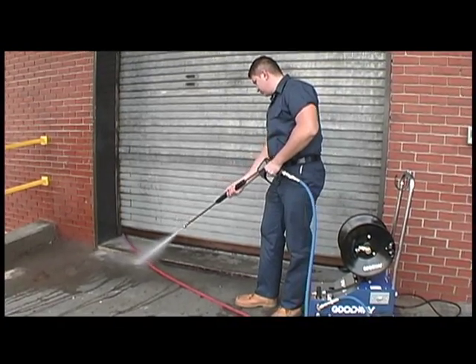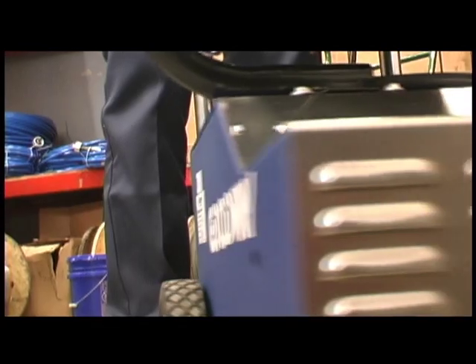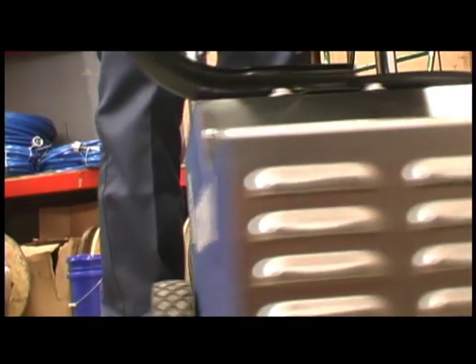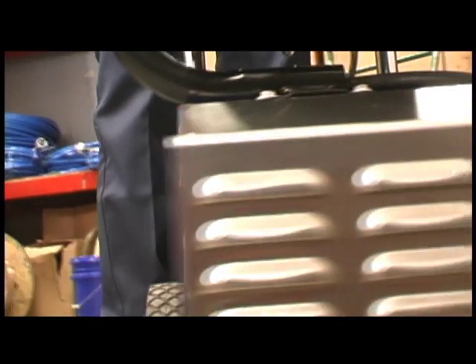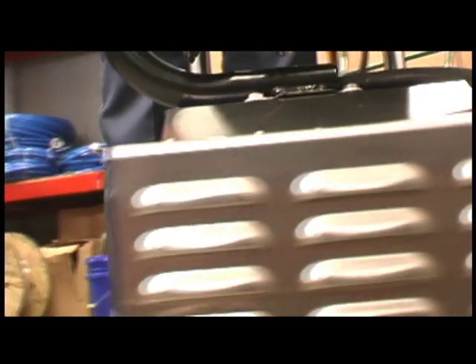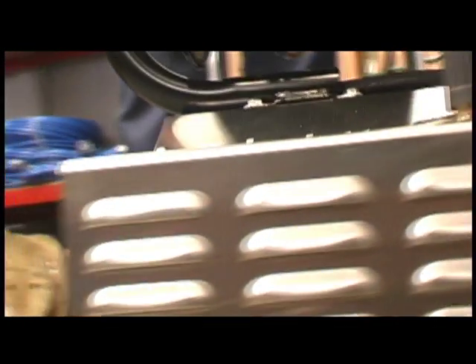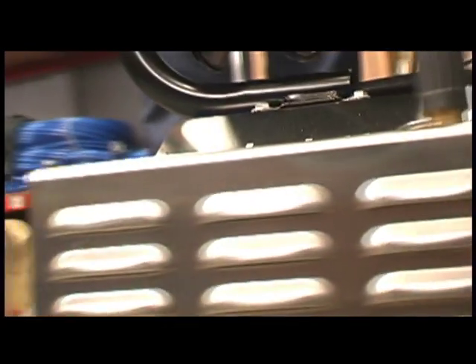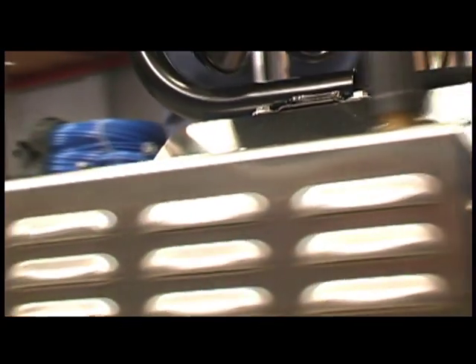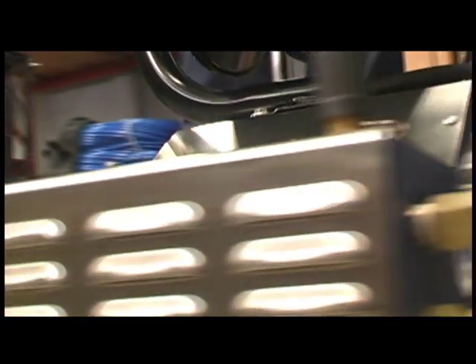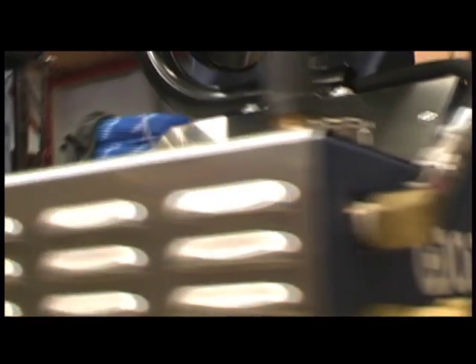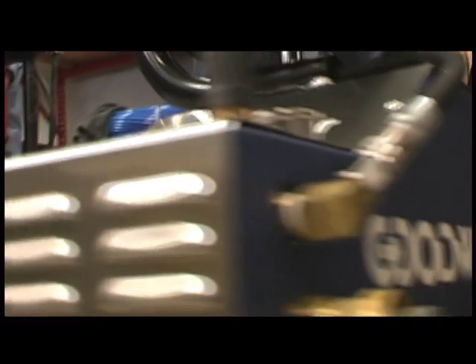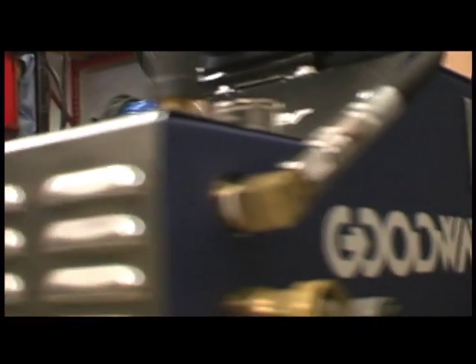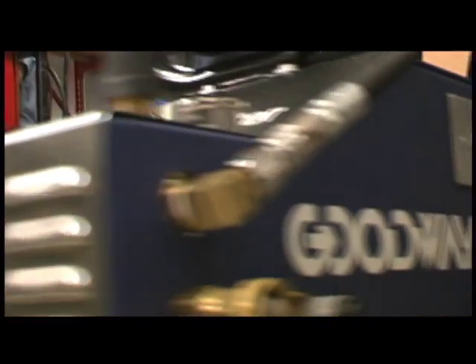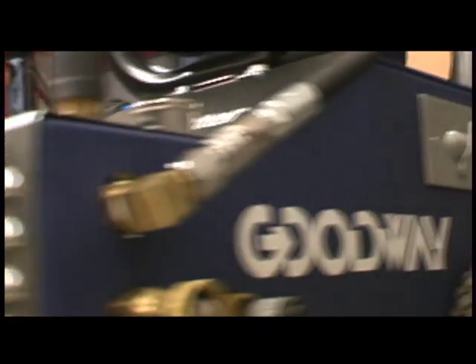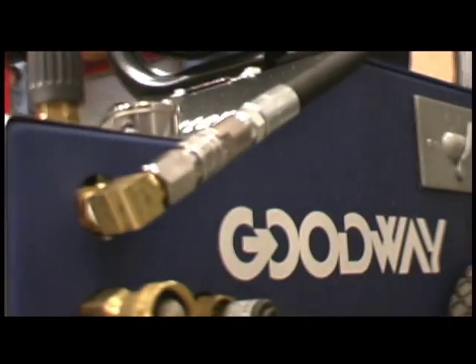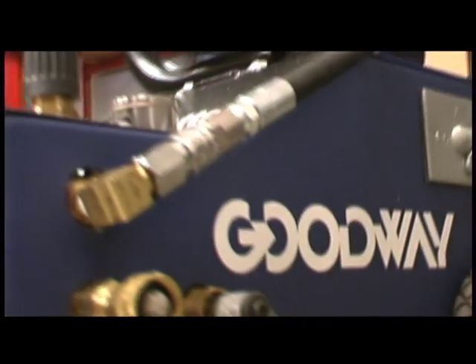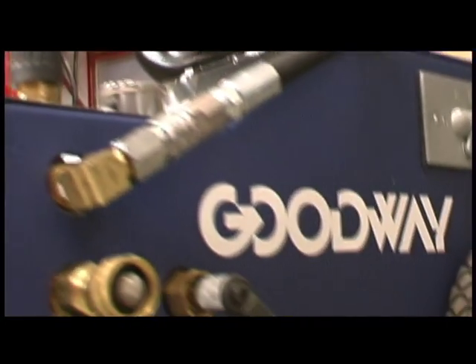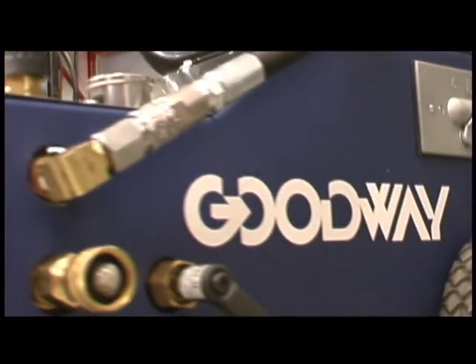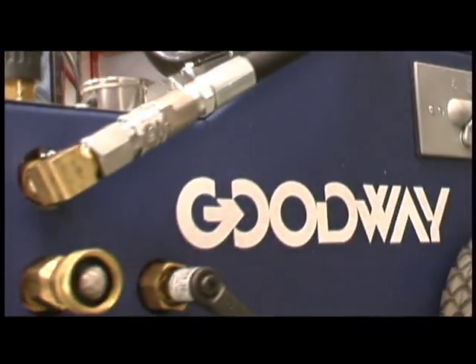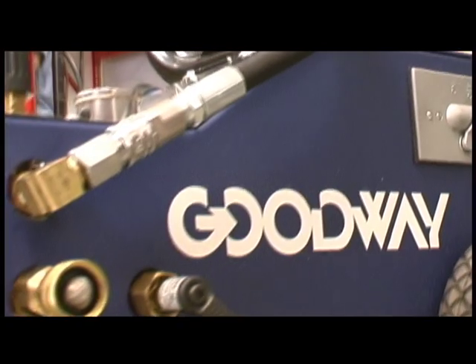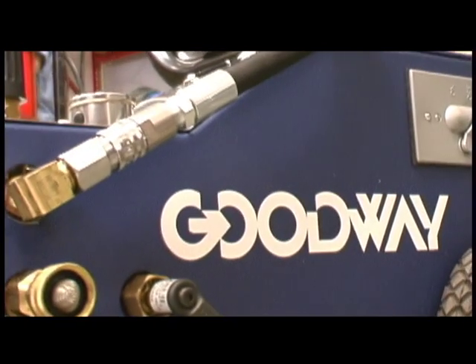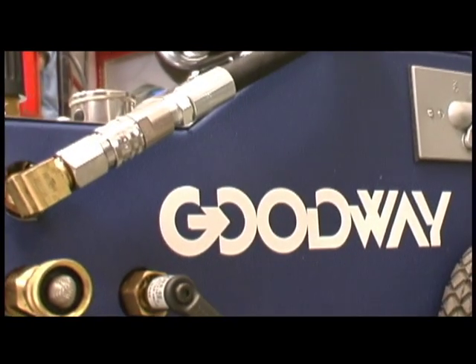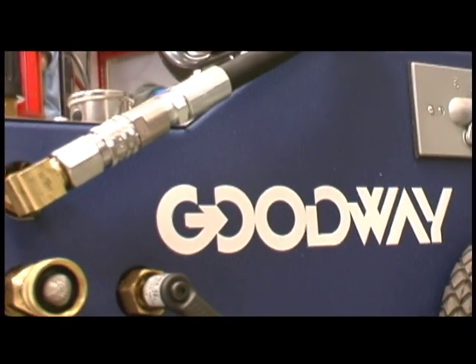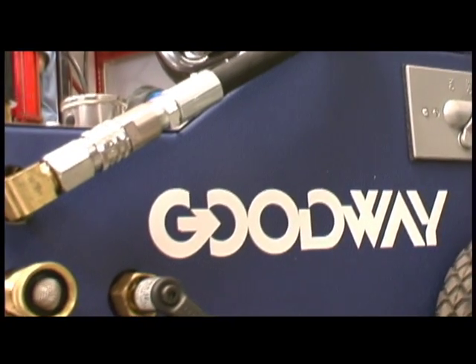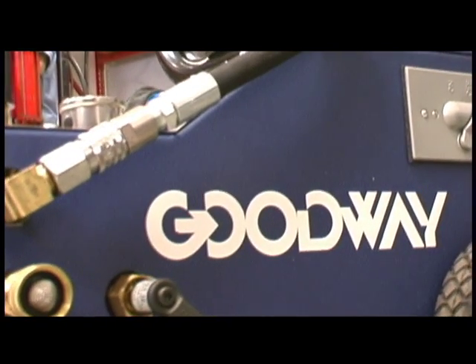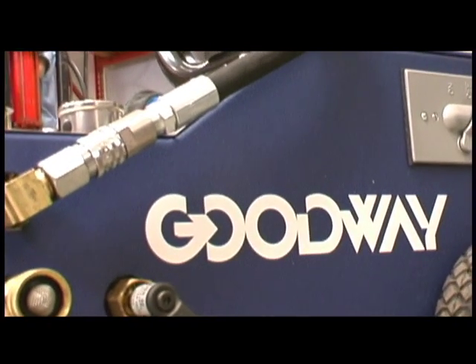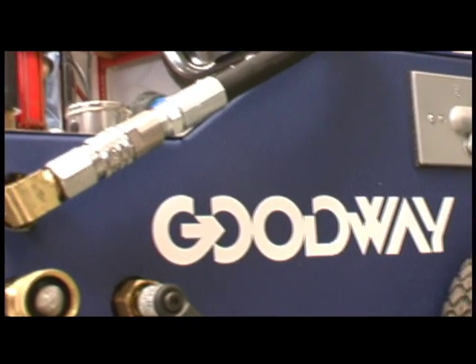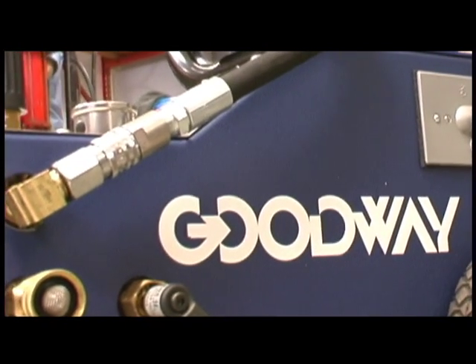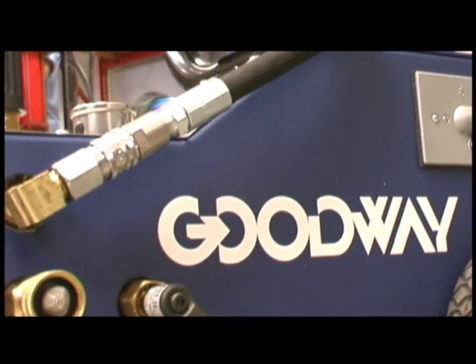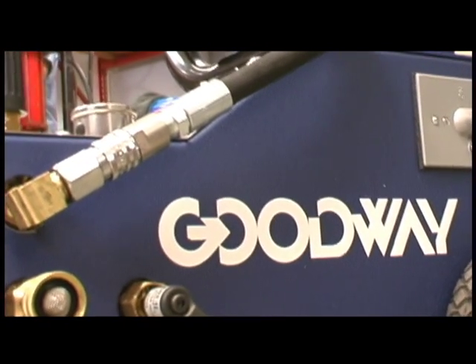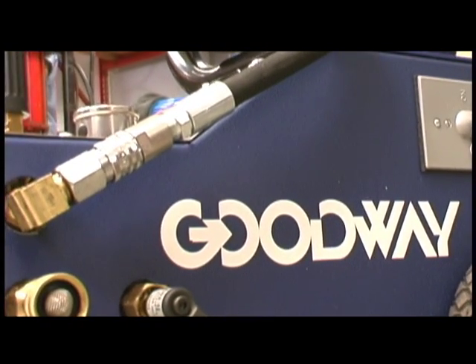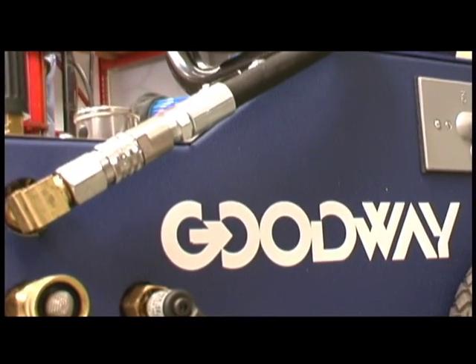Goodway's versatile Pulse Jetter 1400 is fully loaded to blast away any bear of a clog.